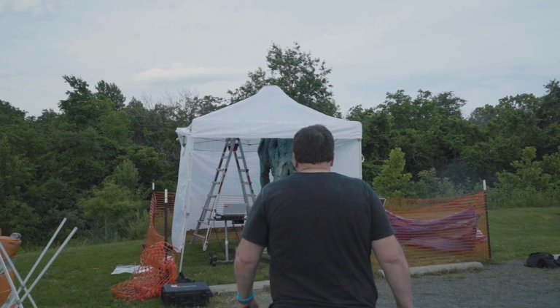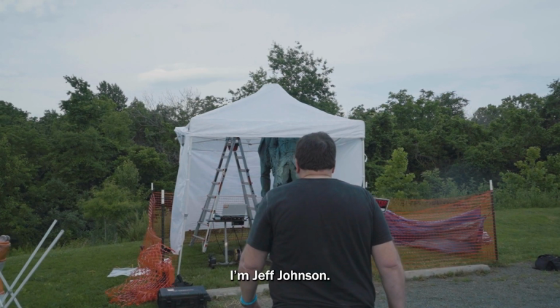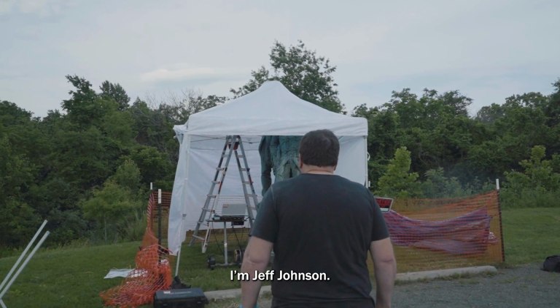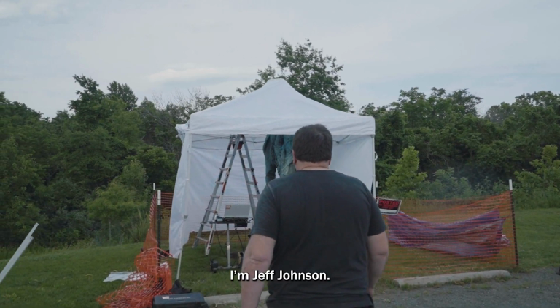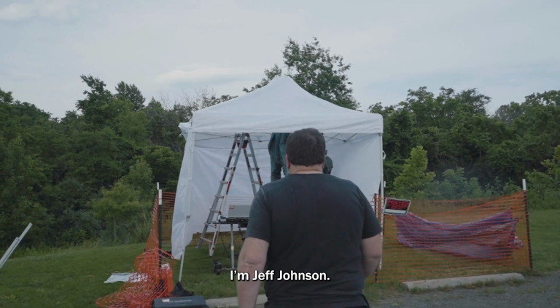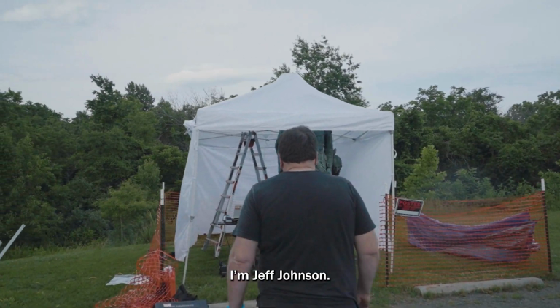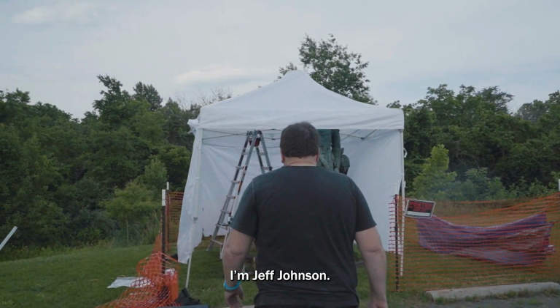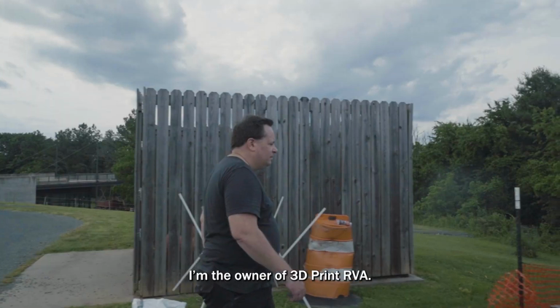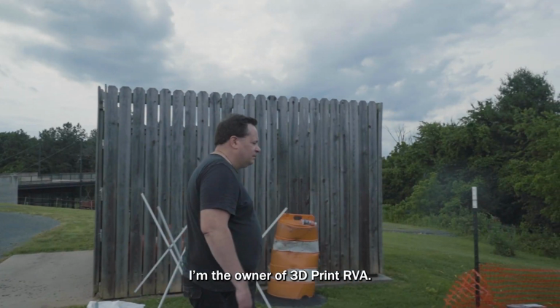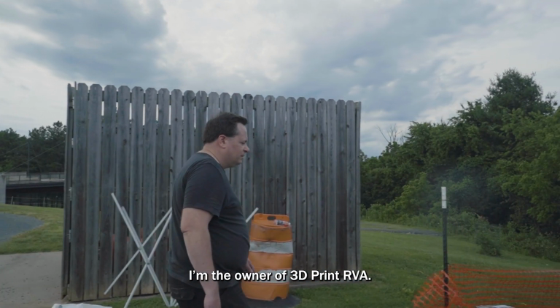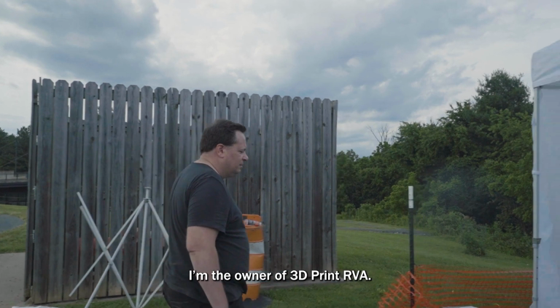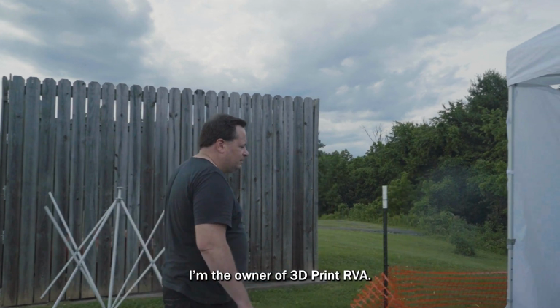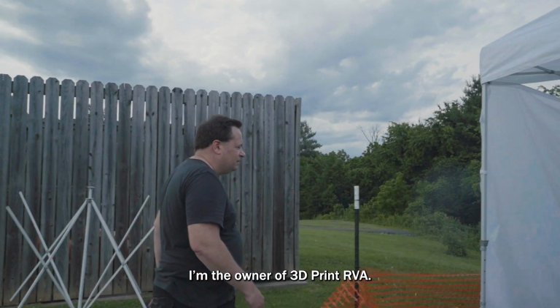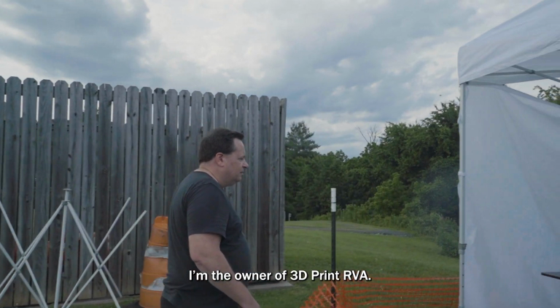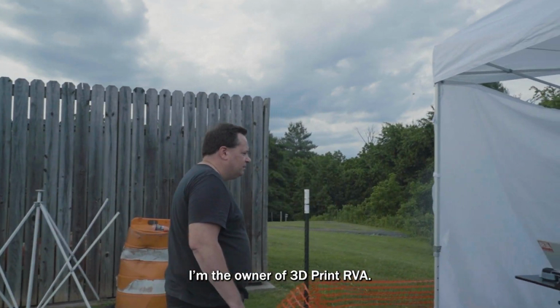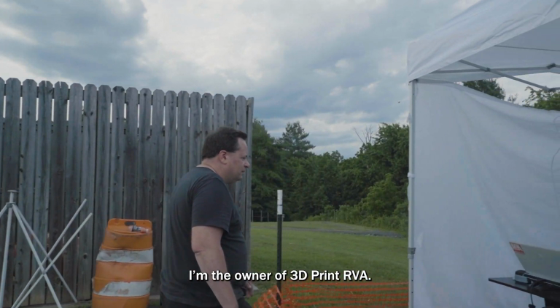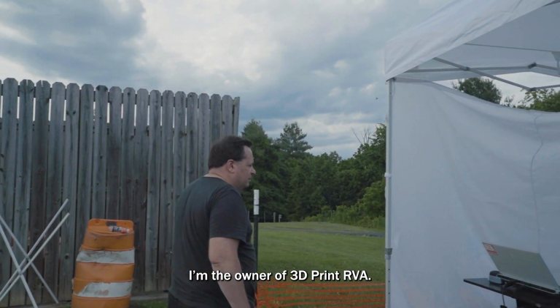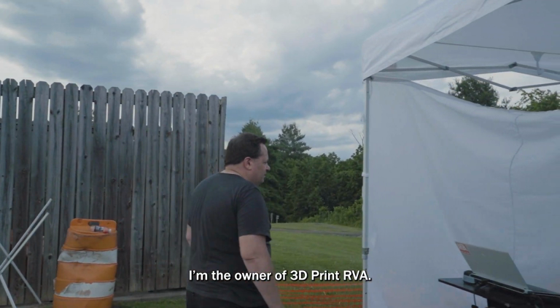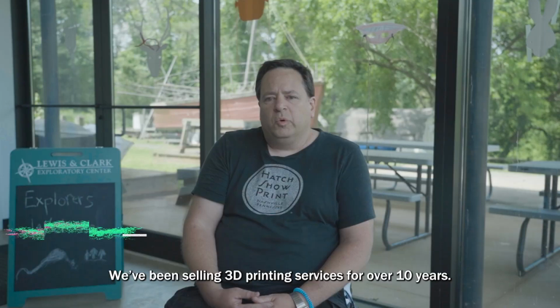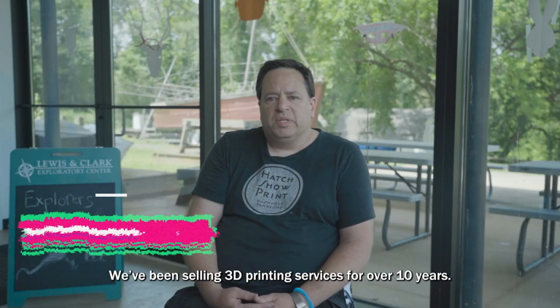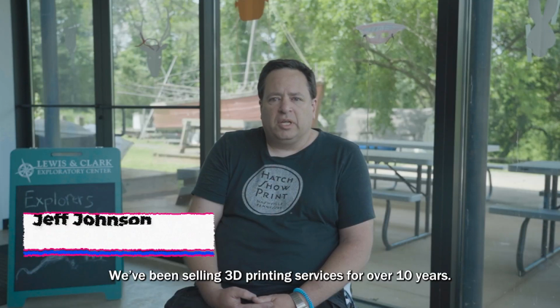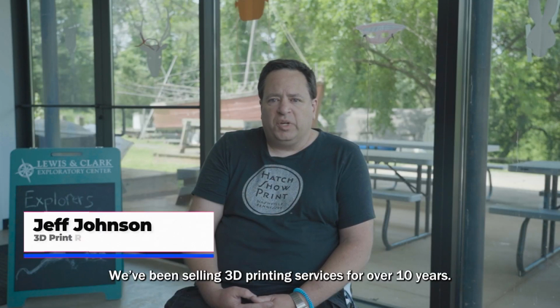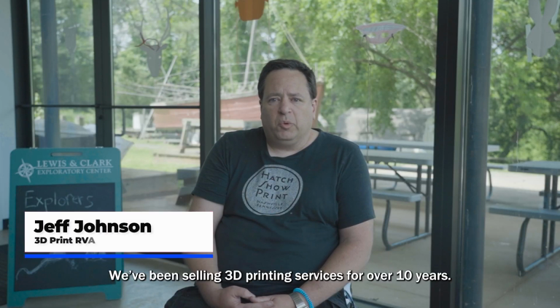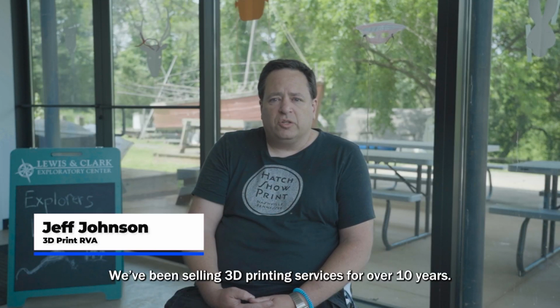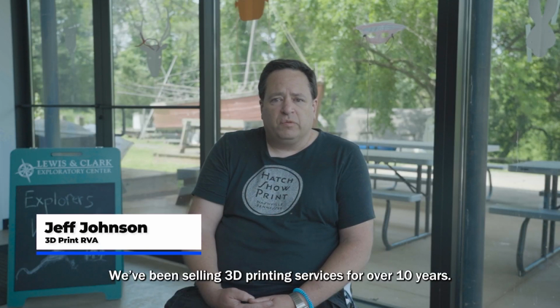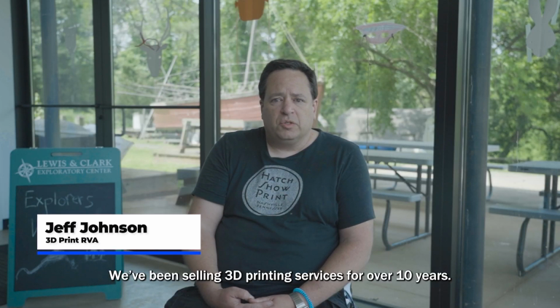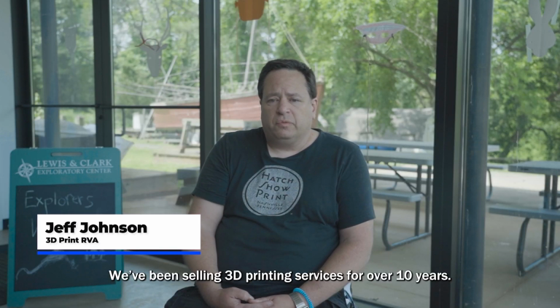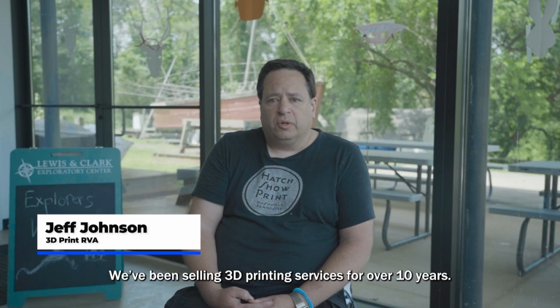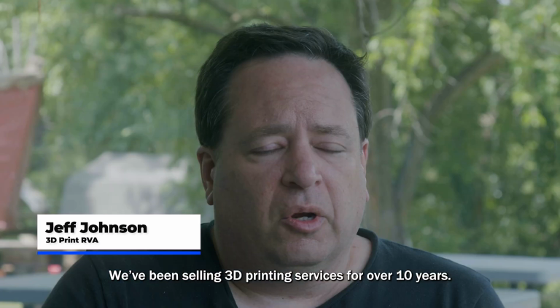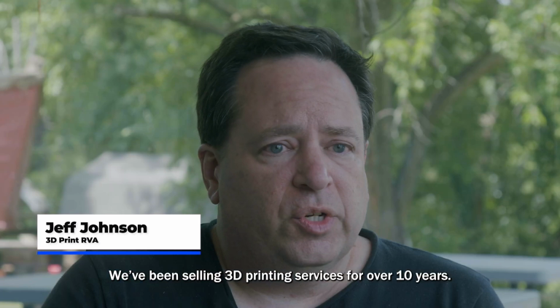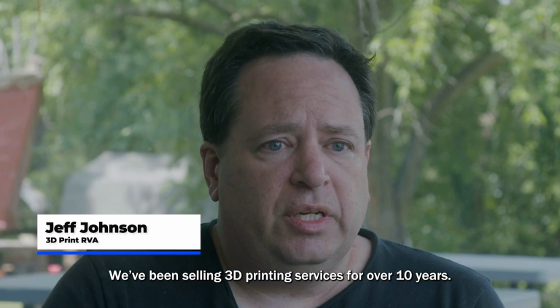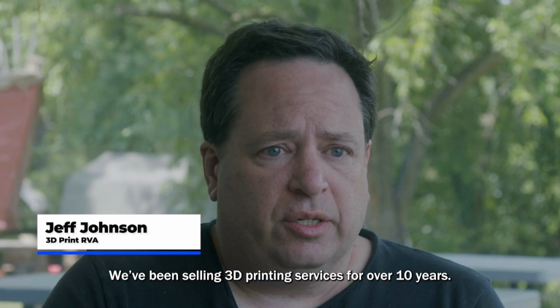I'm Jeff Johnson, the owner of 3D Print RVA. We've been selling 3D printing services for over 10 years.